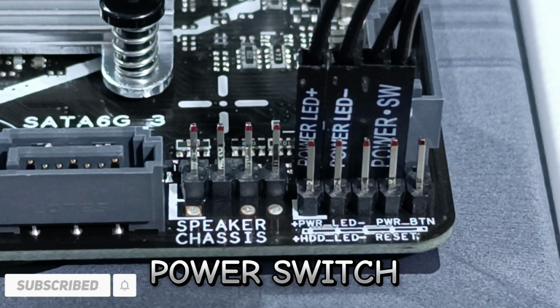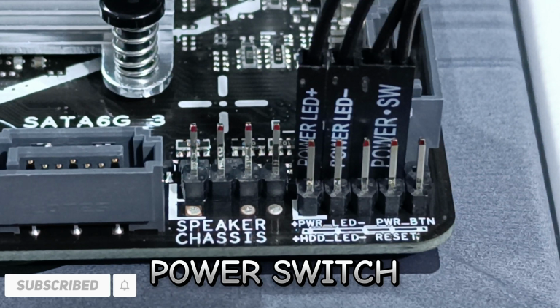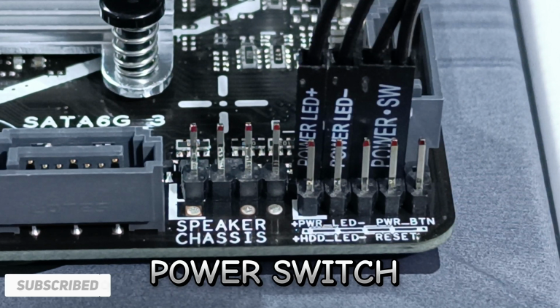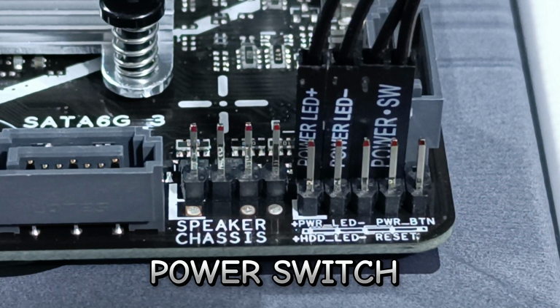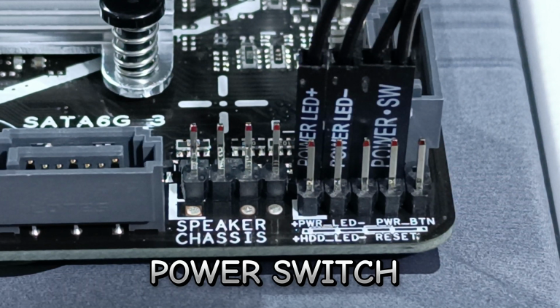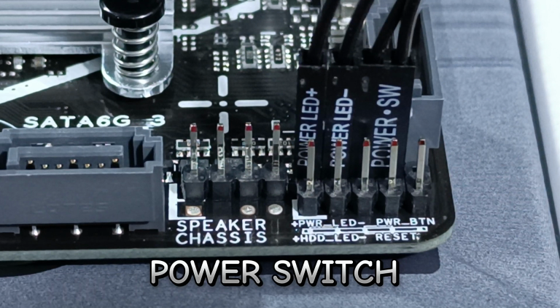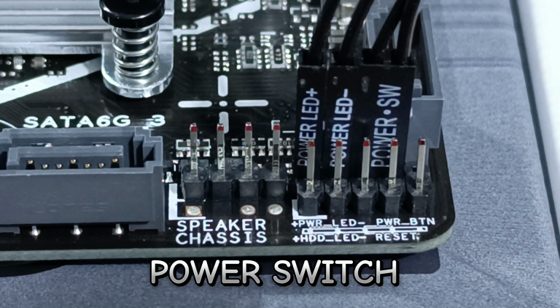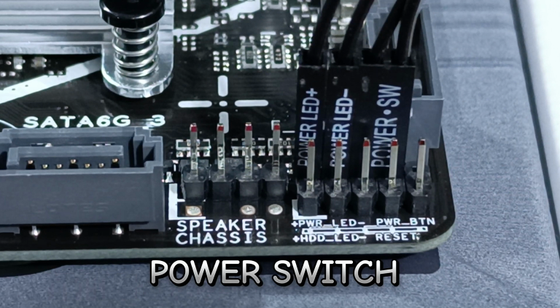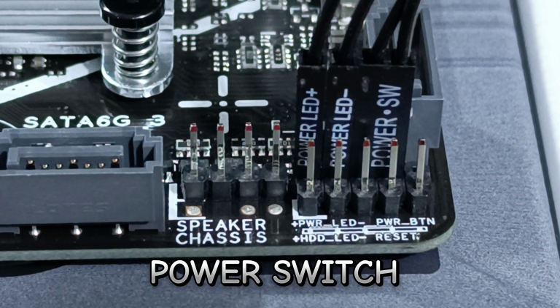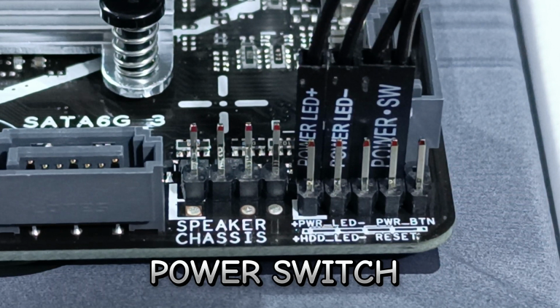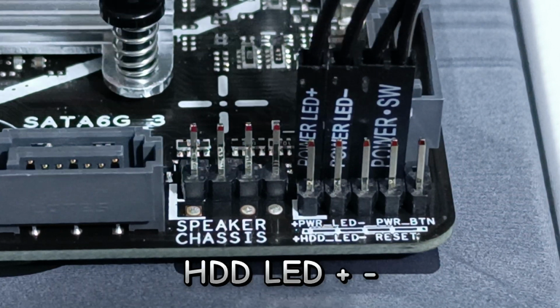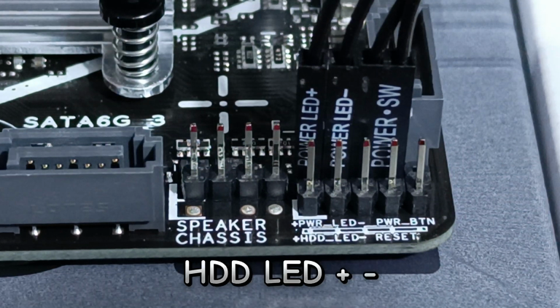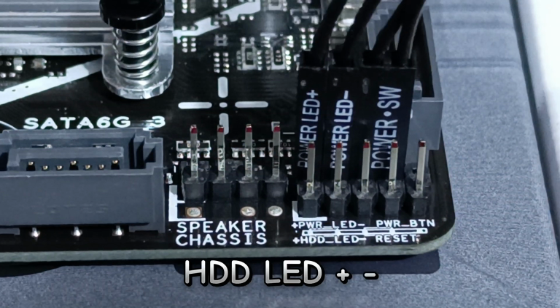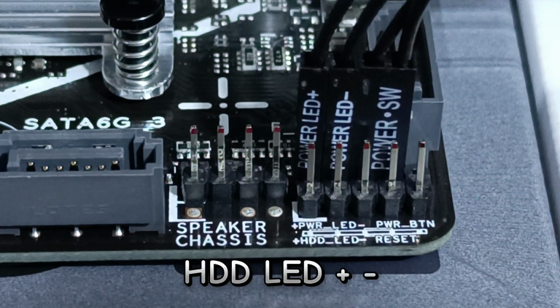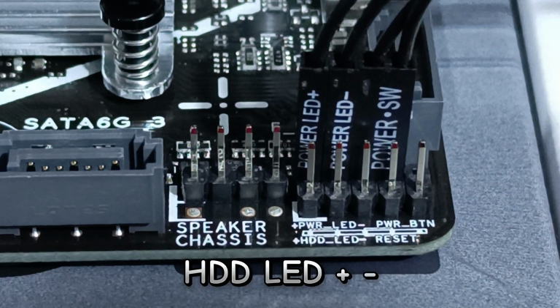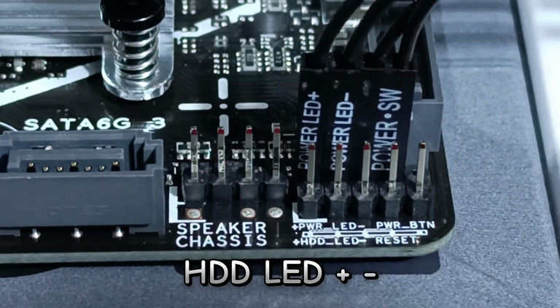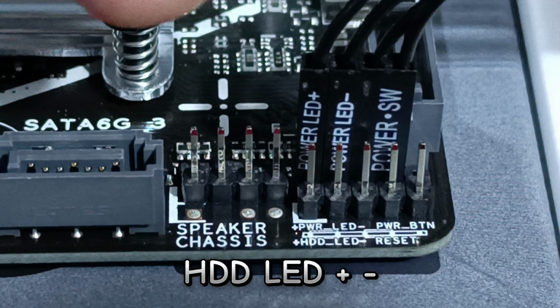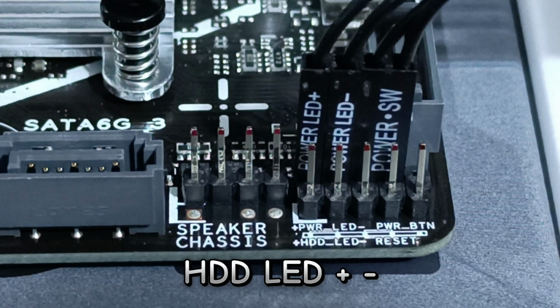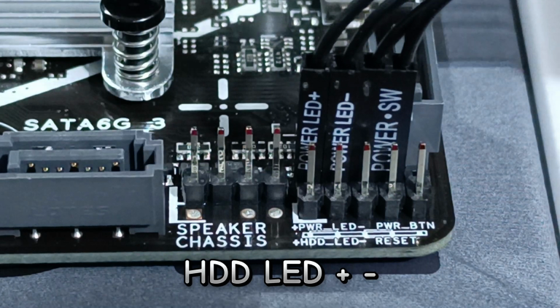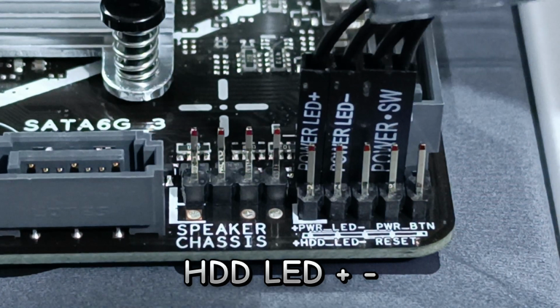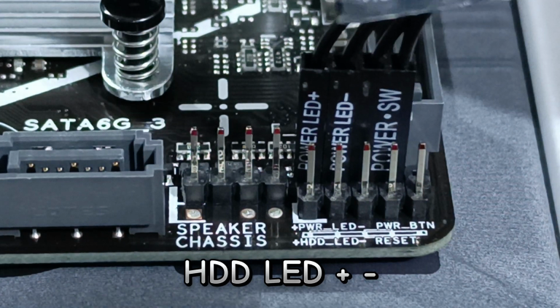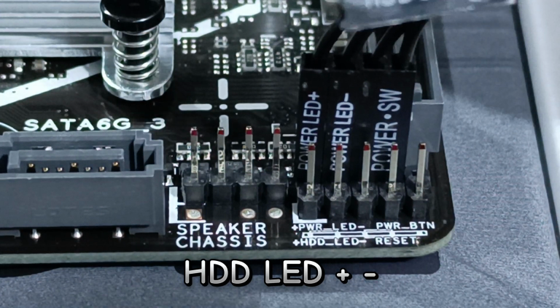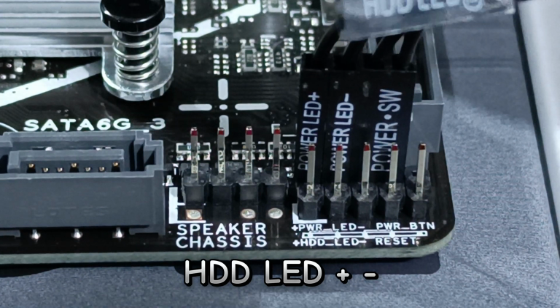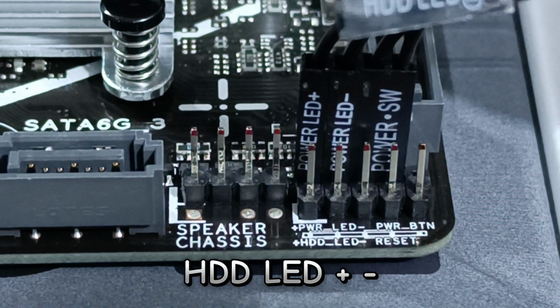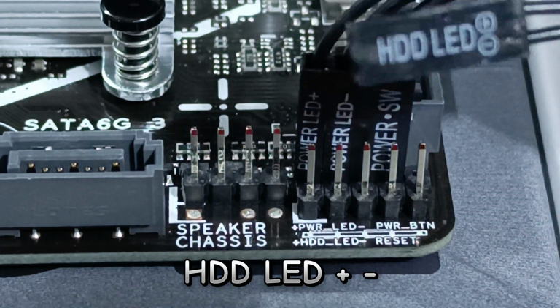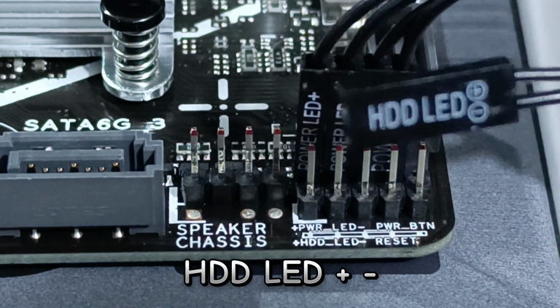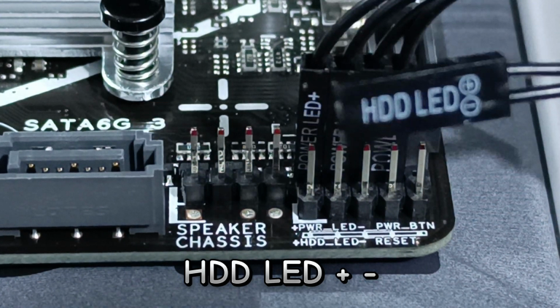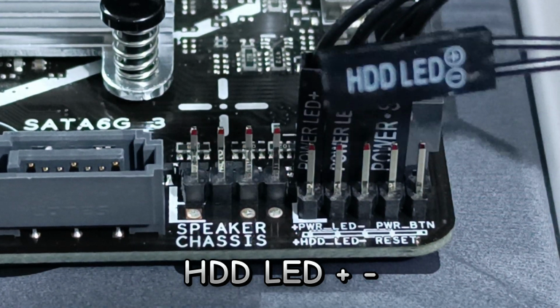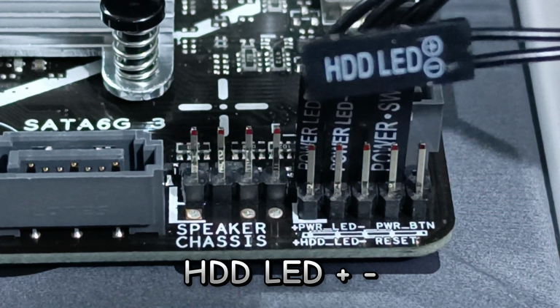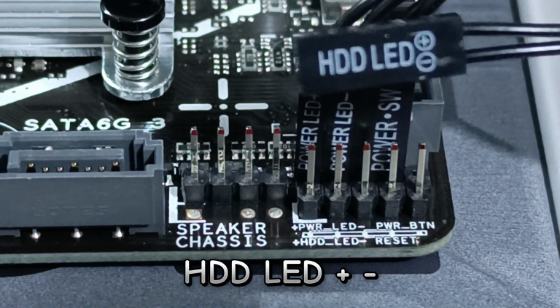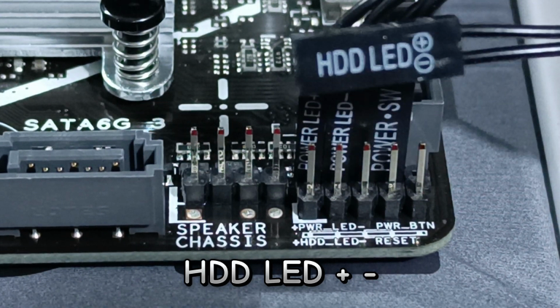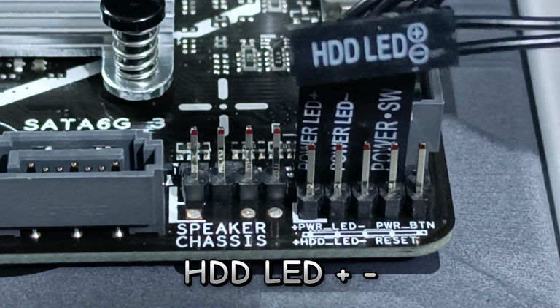Fourth is the HDD LED — plus and minus. Just follow the polarity like the power LED.